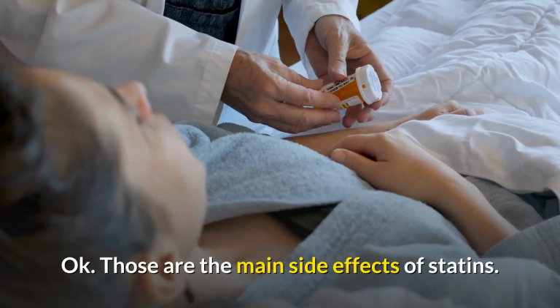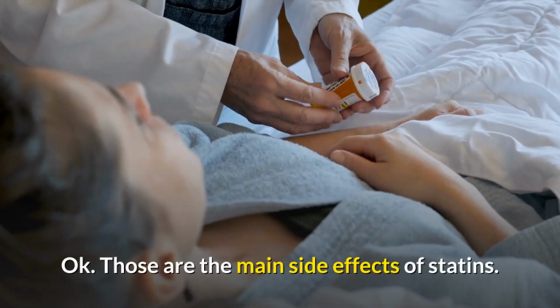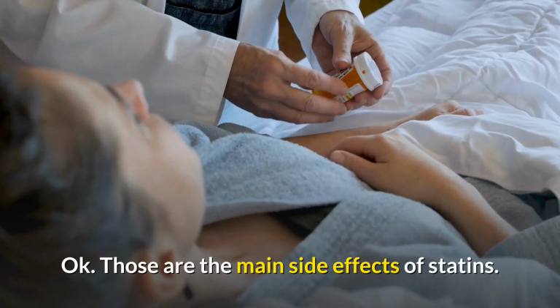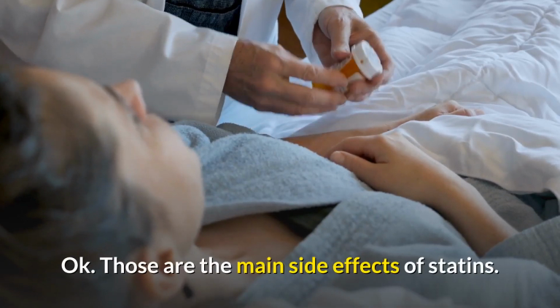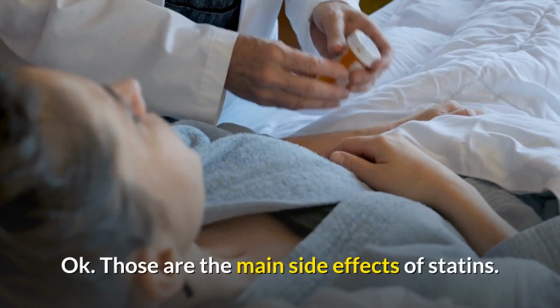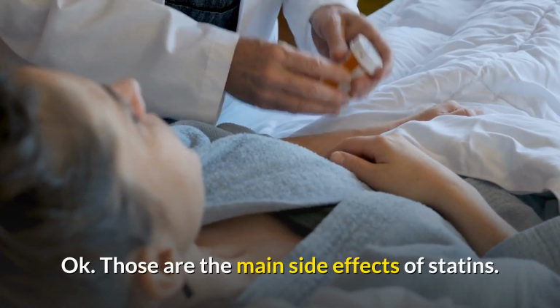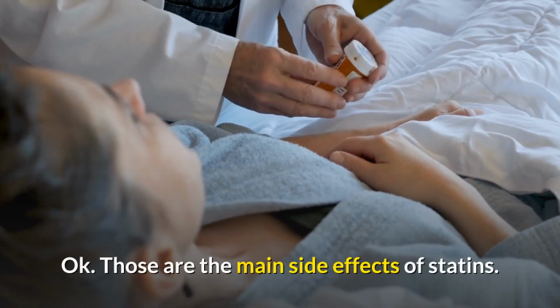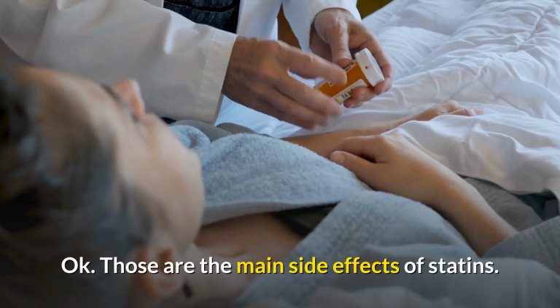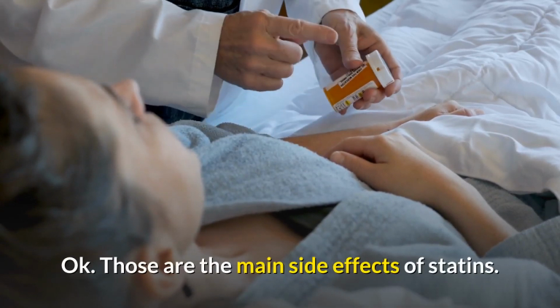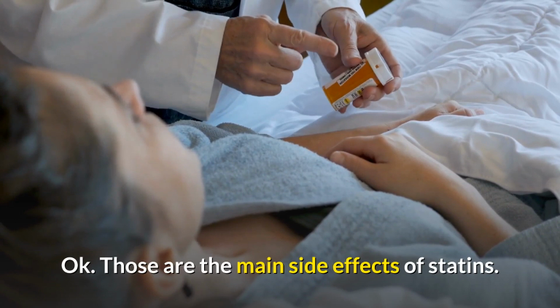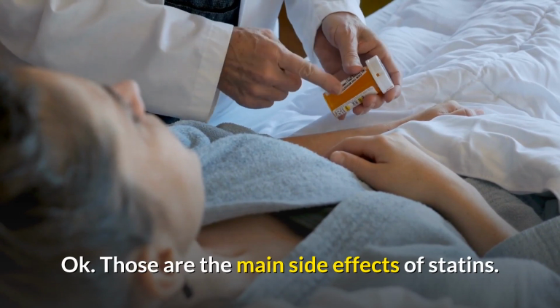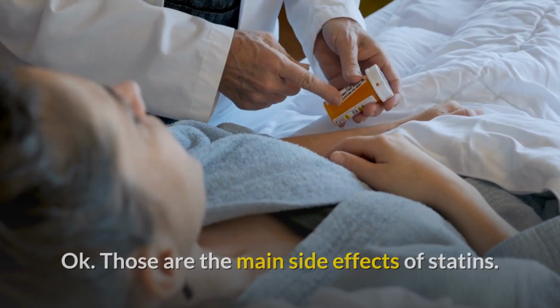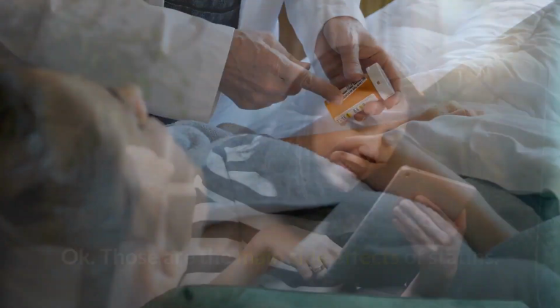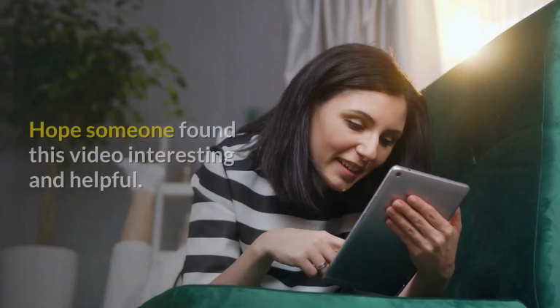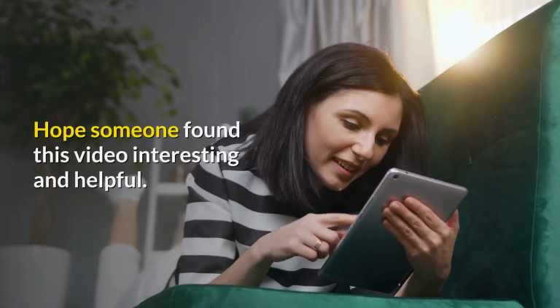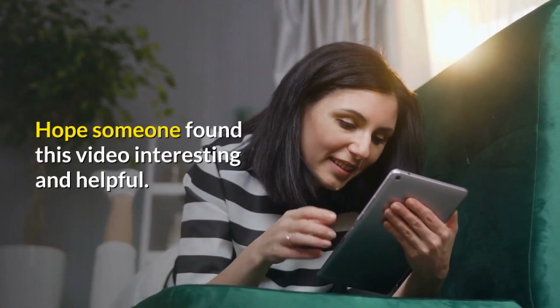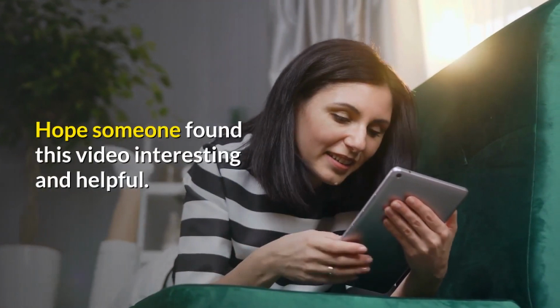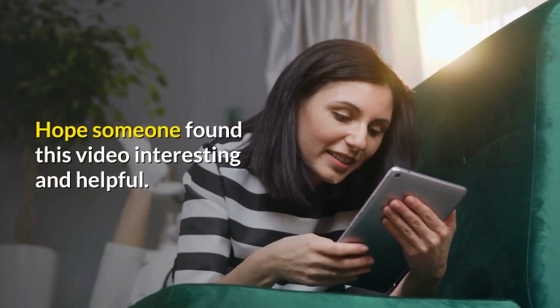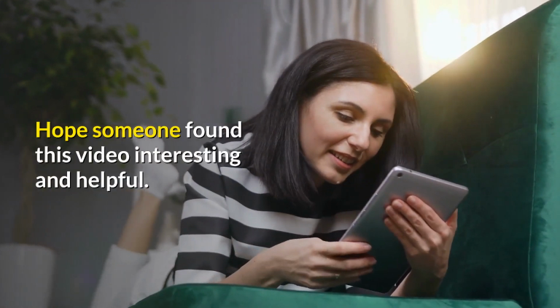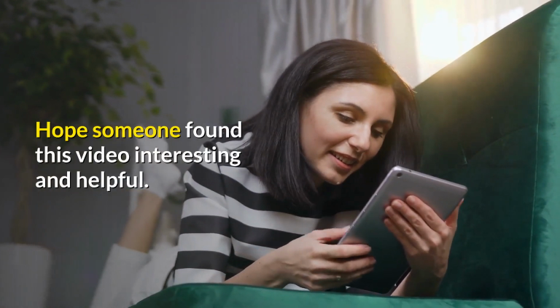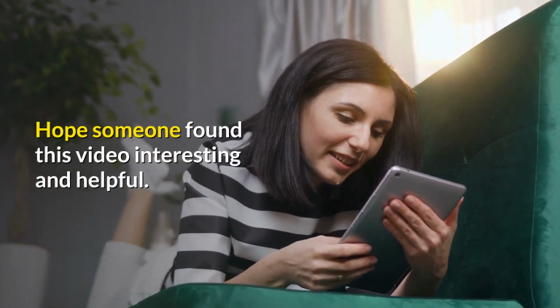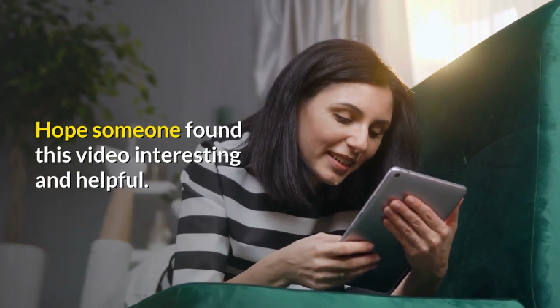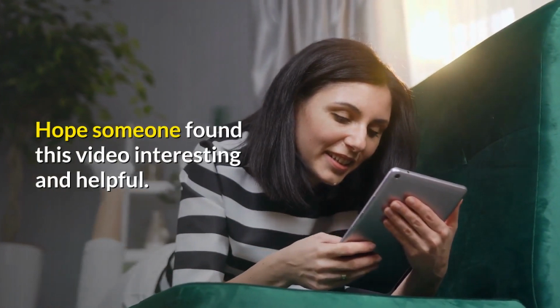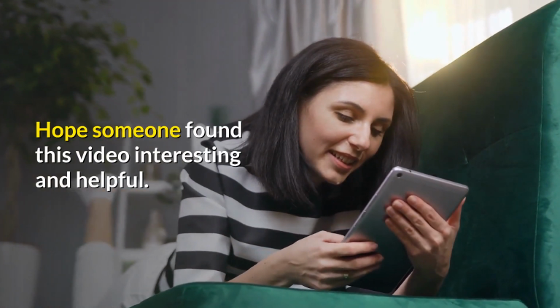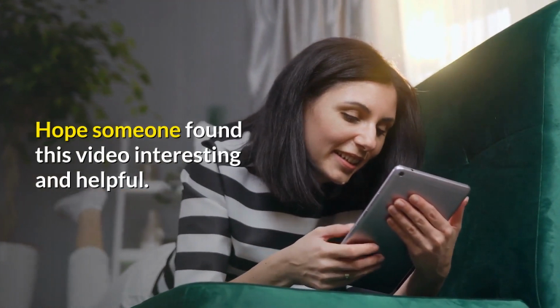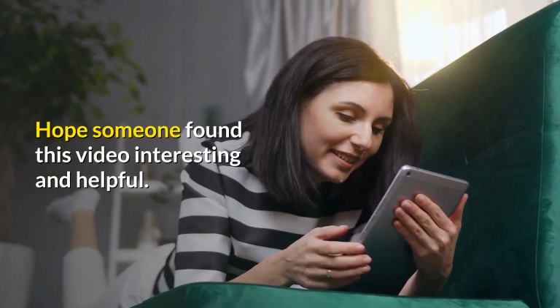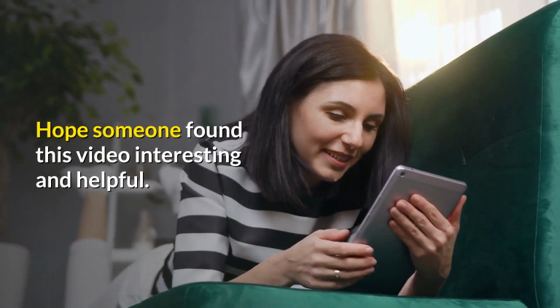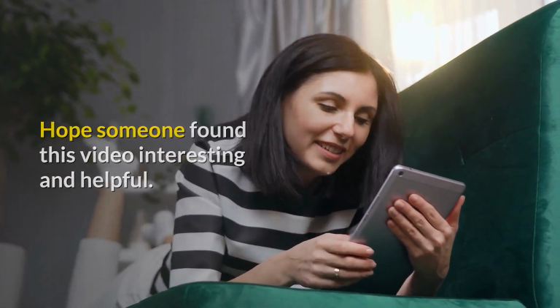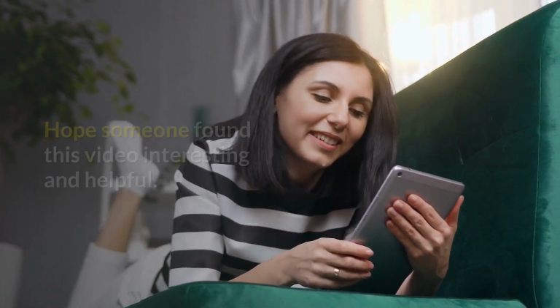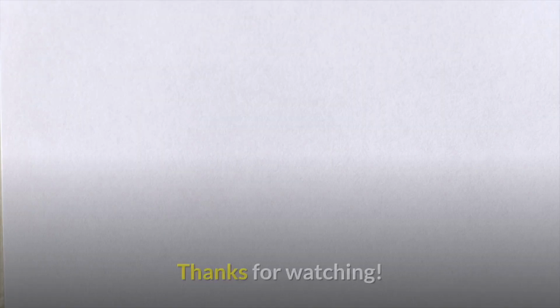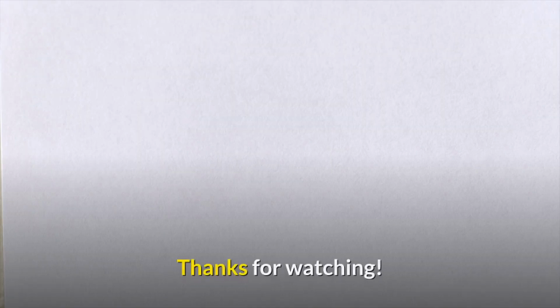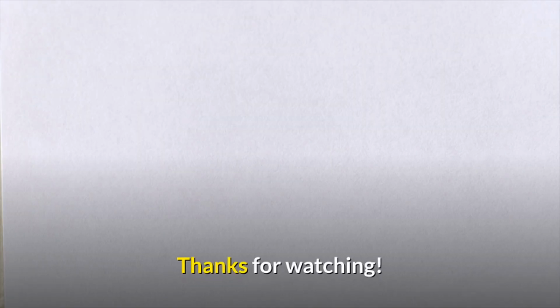Those are the main side effects of statins. Hope someone found this video interesting and helpful. Thanks for watching.